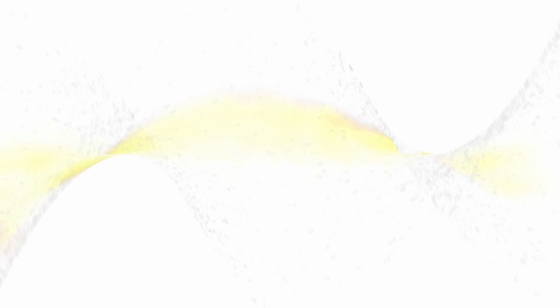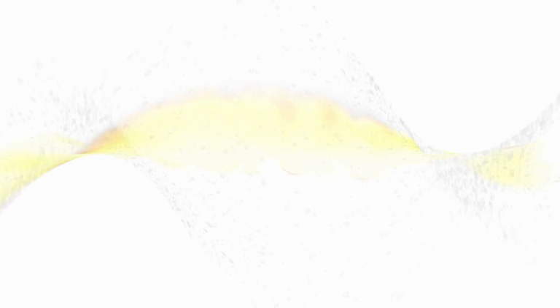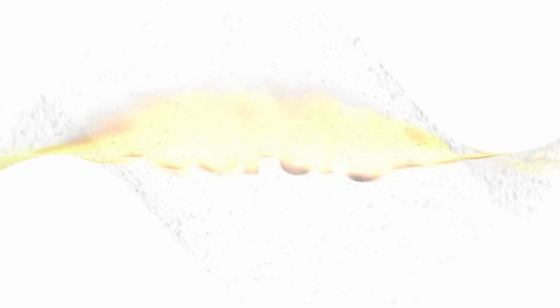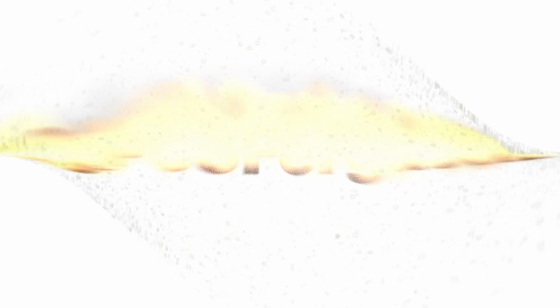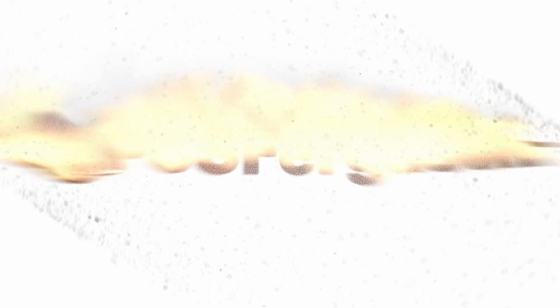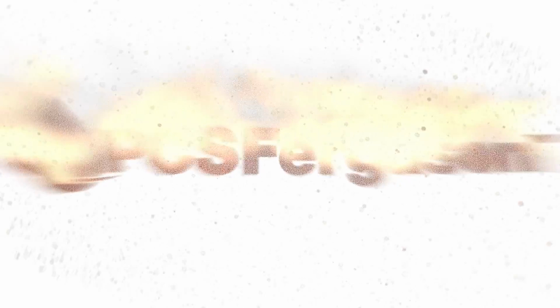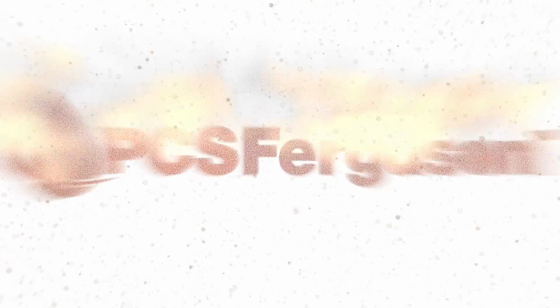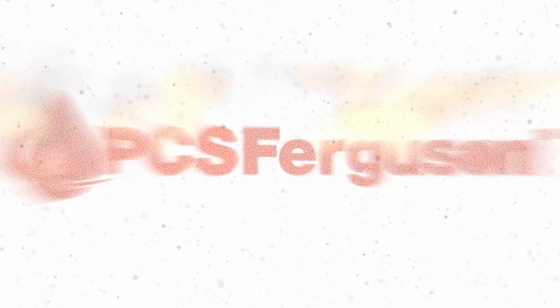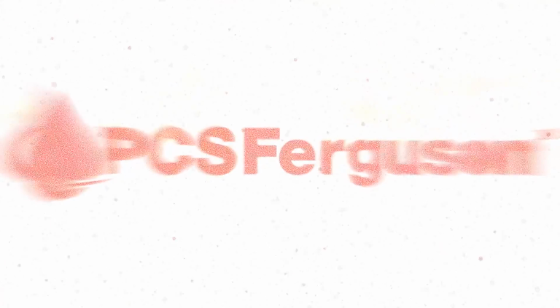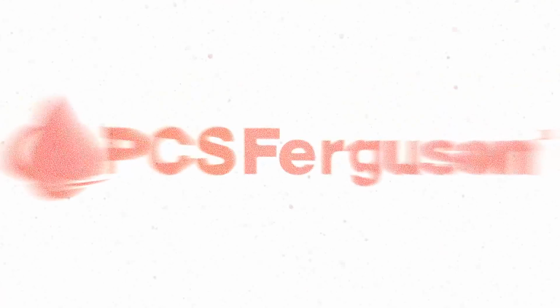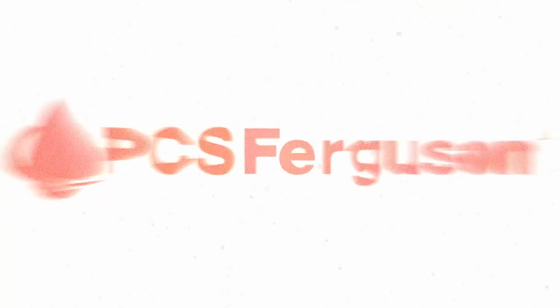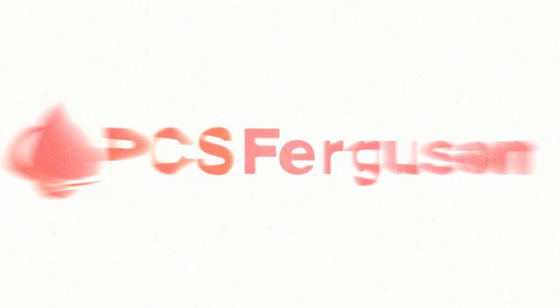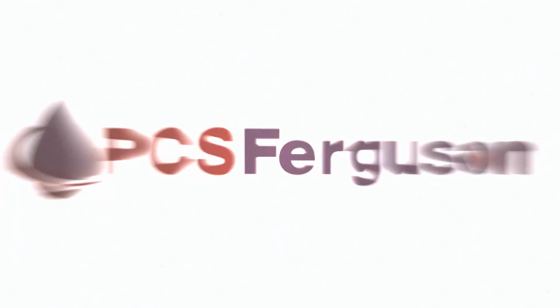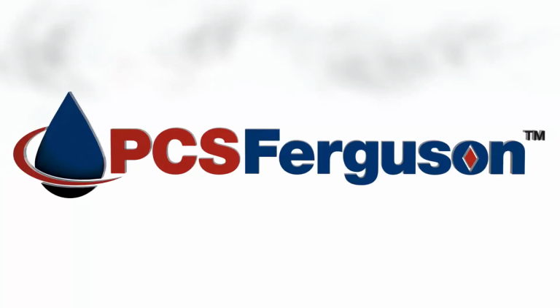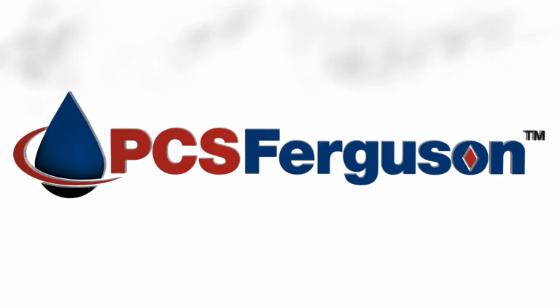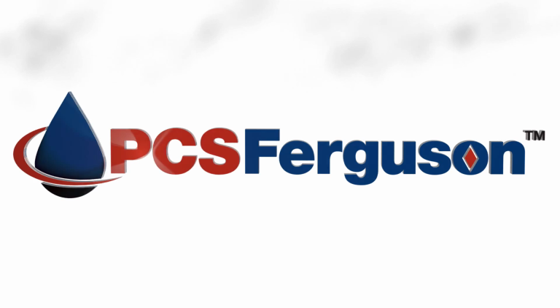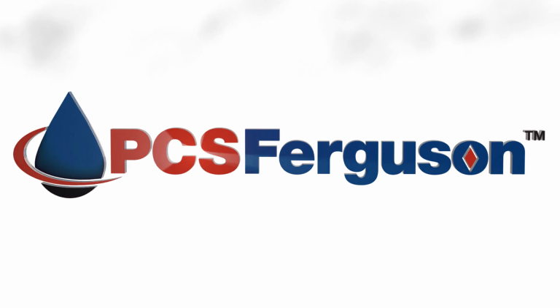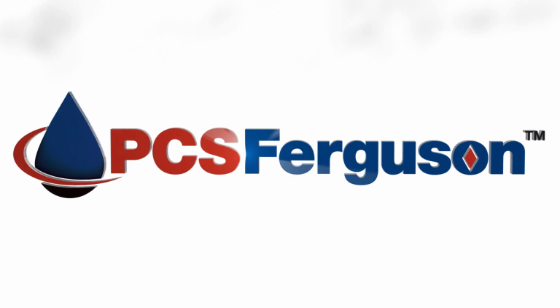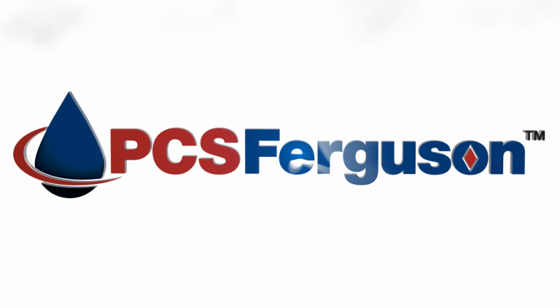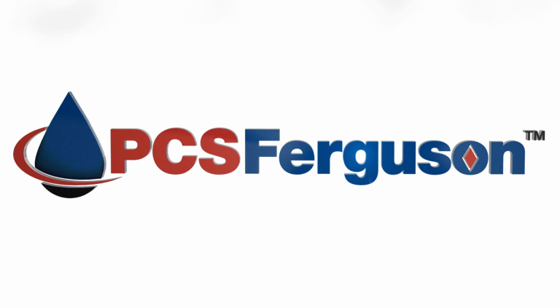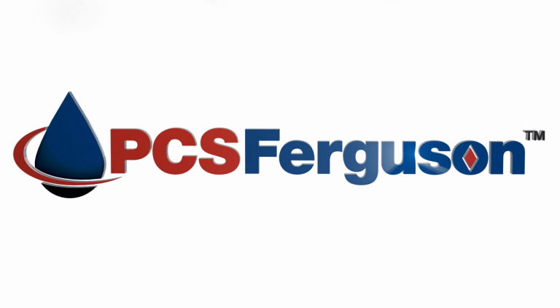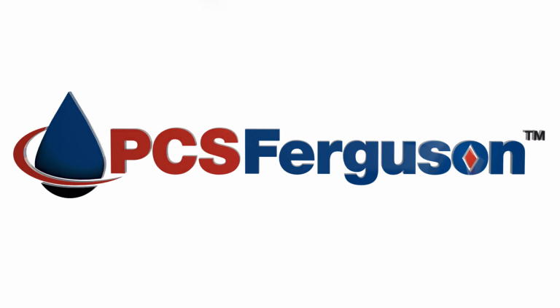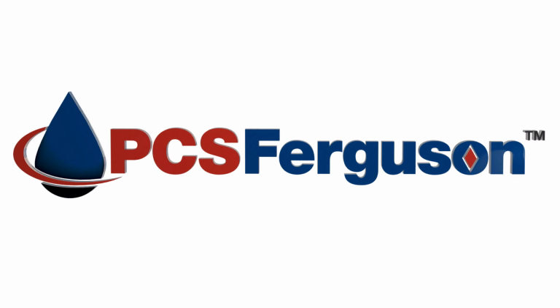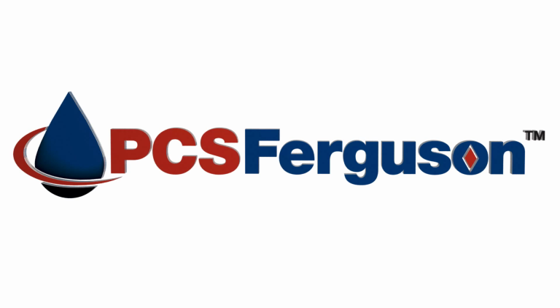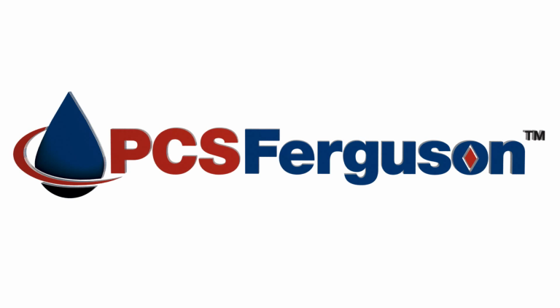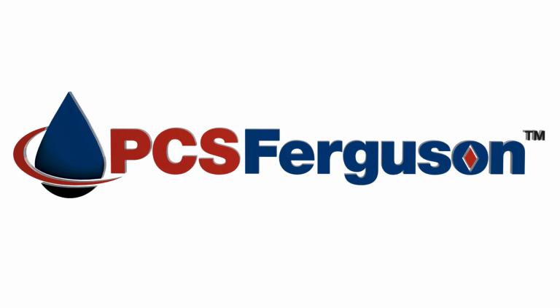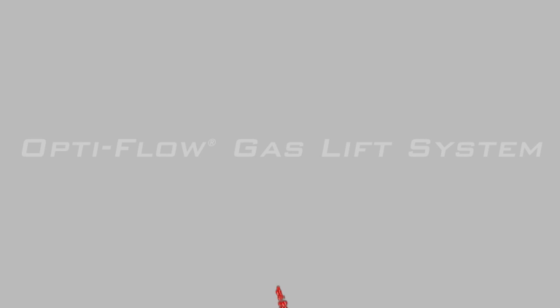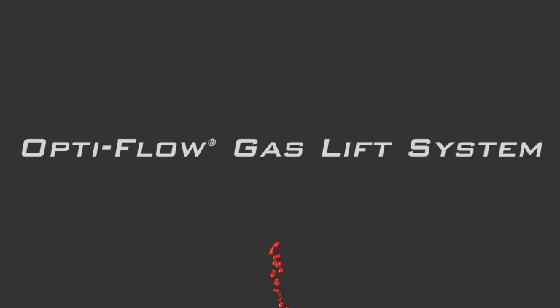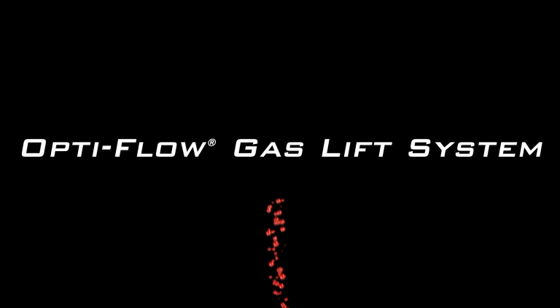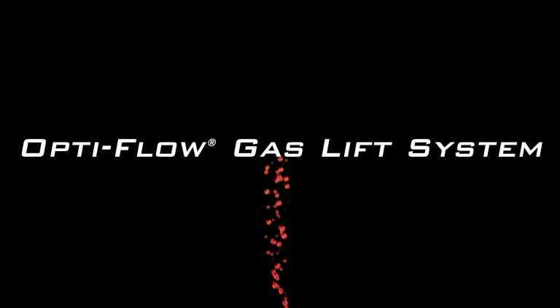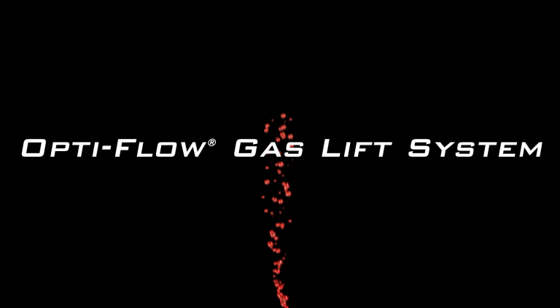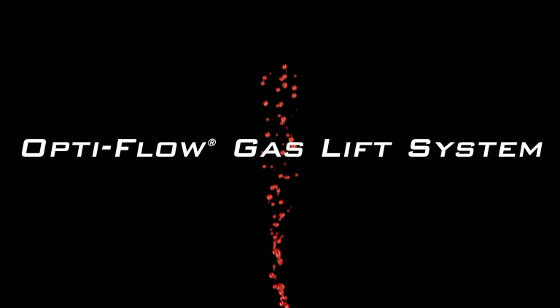PCS Ferguson, the leader in artificial lift technology, presents the OptiFlow gas lift system.